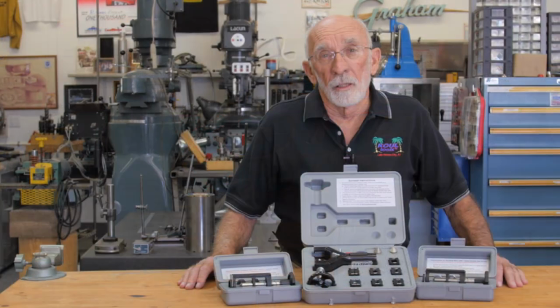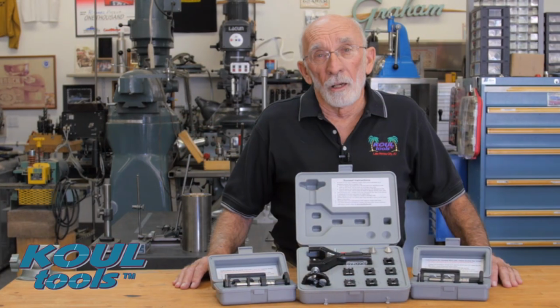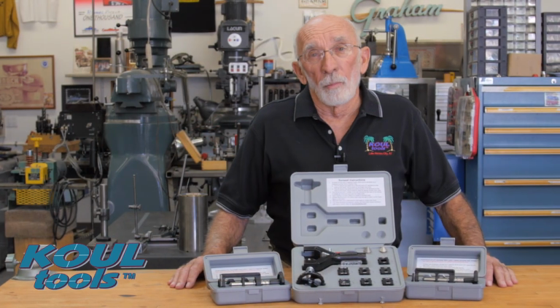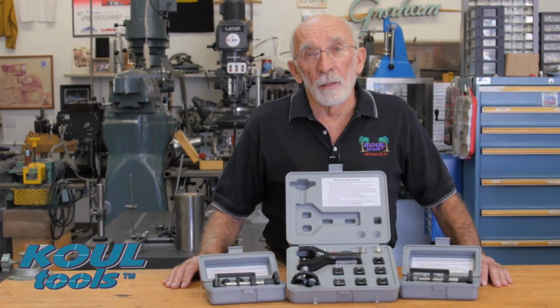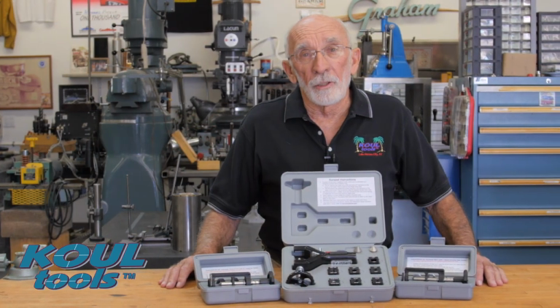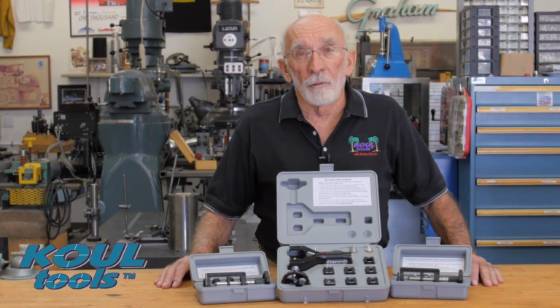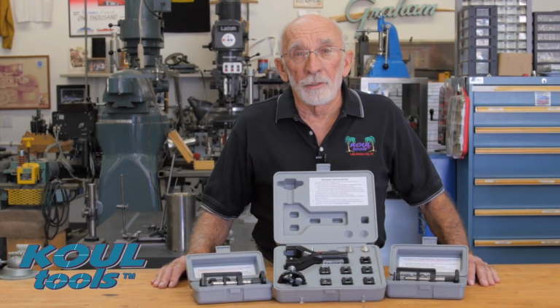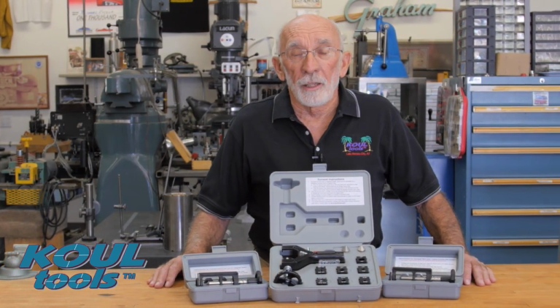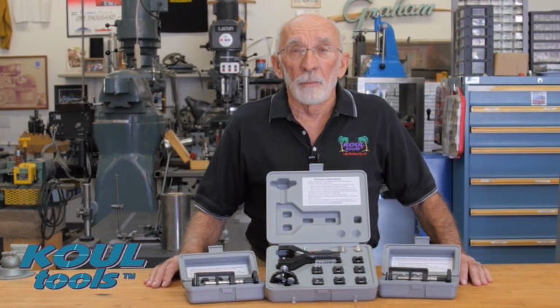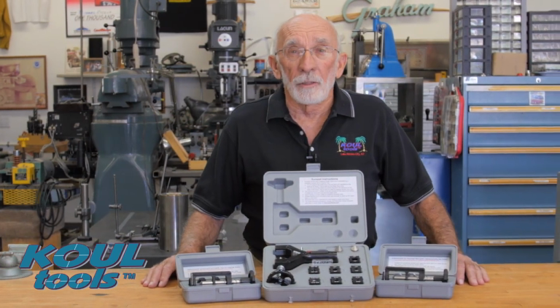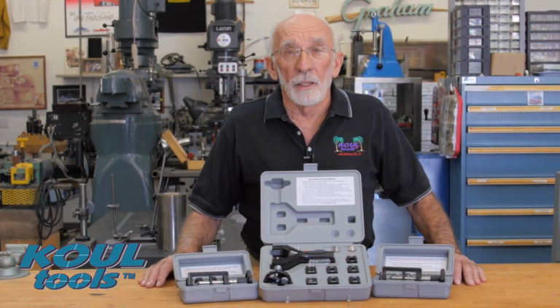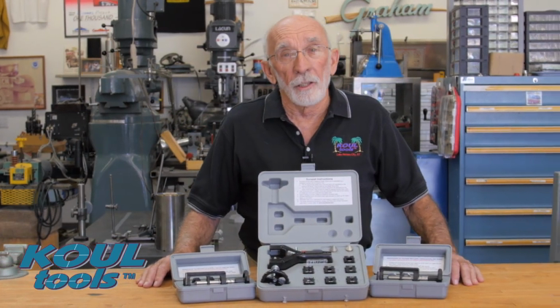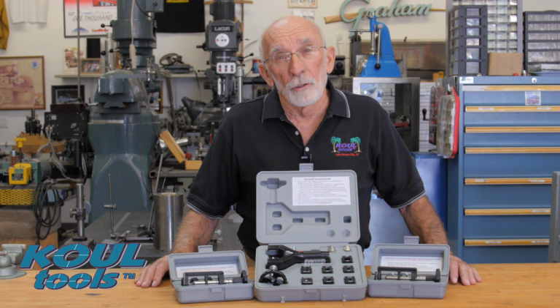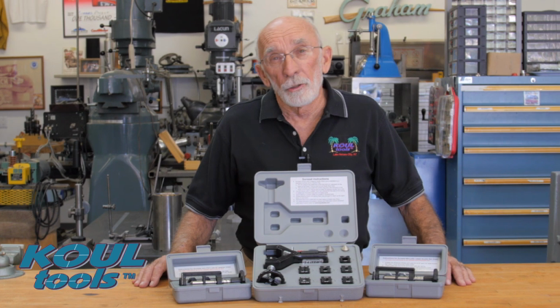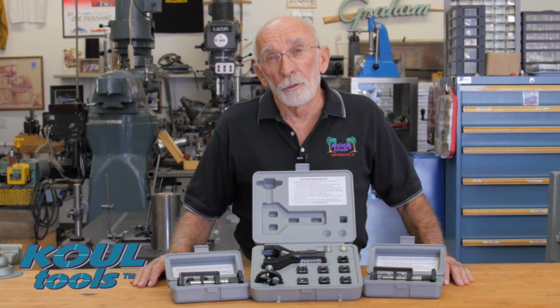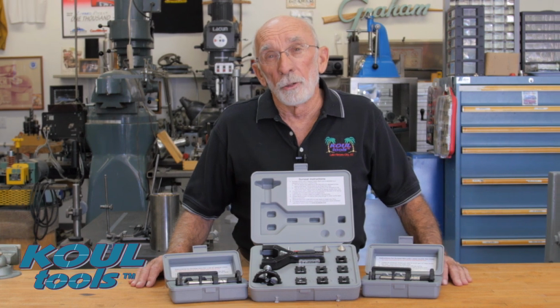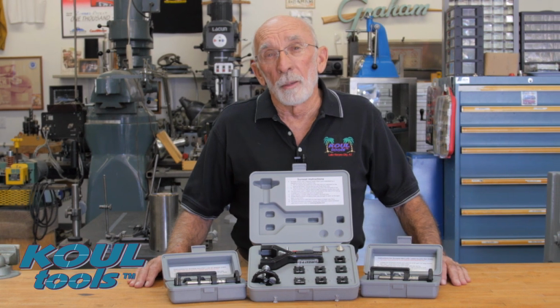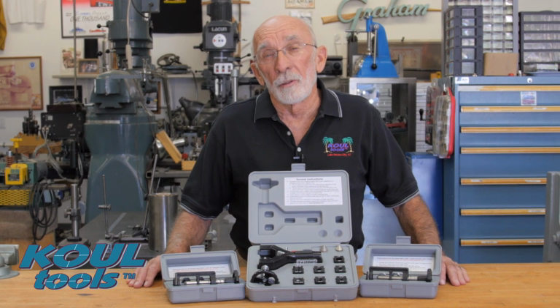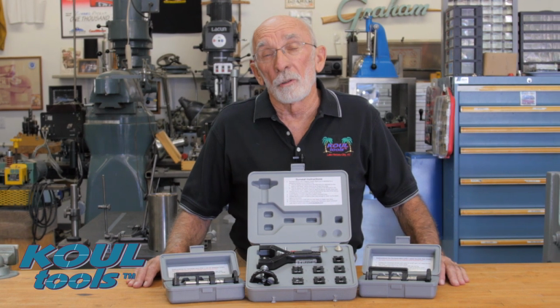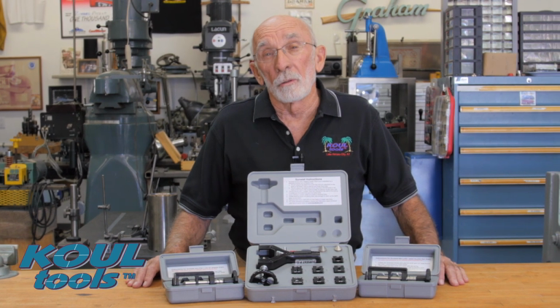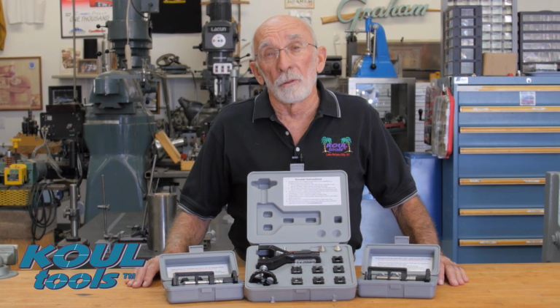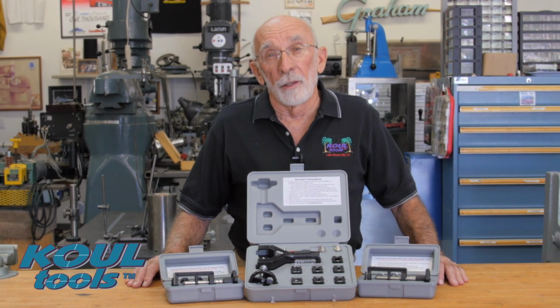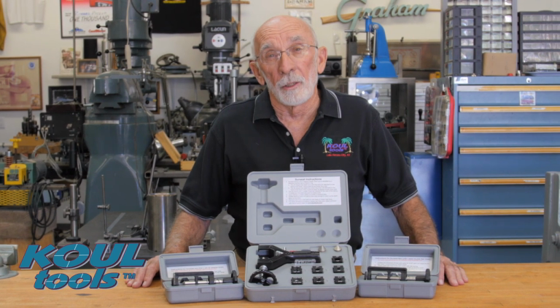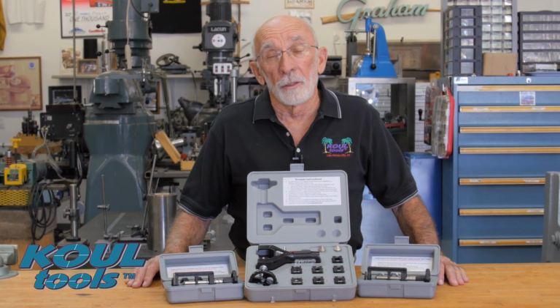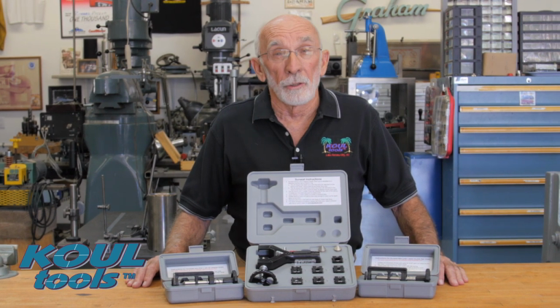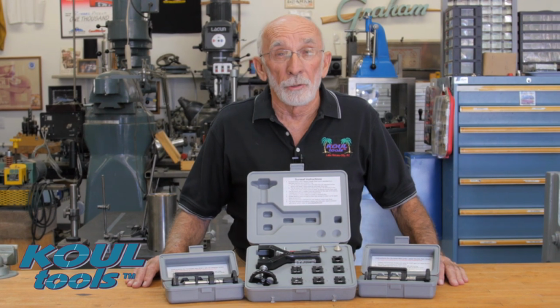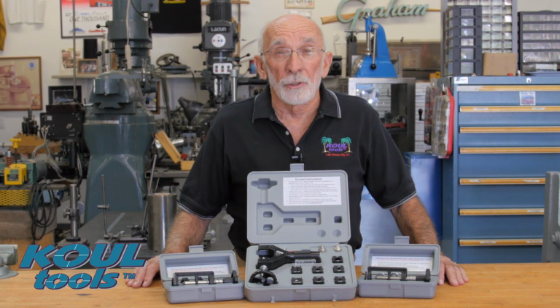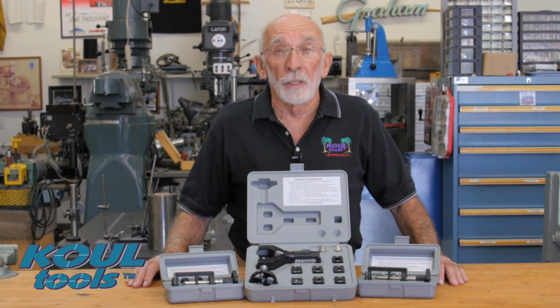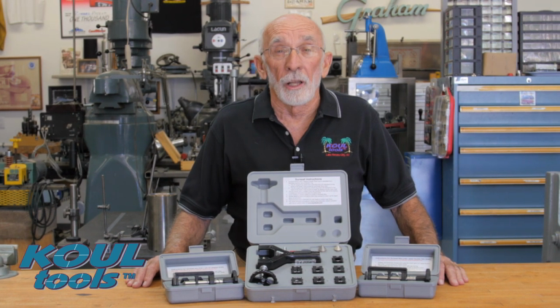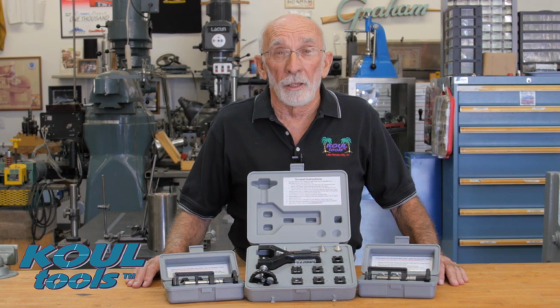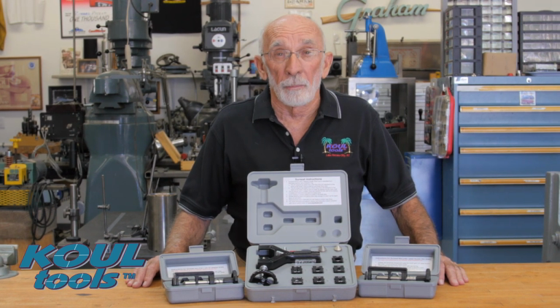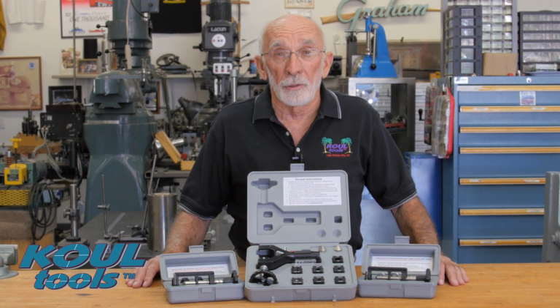Hello, my name is Dick Razek and I'm here today to introduce you to a new member of the CoolTool family, the SureSeat Line Lappers.